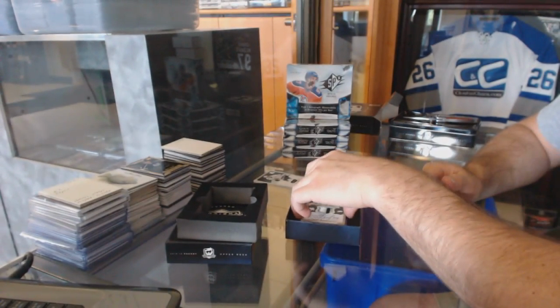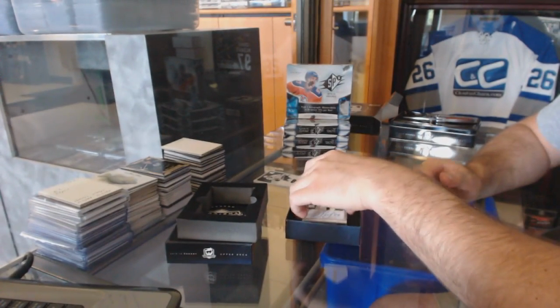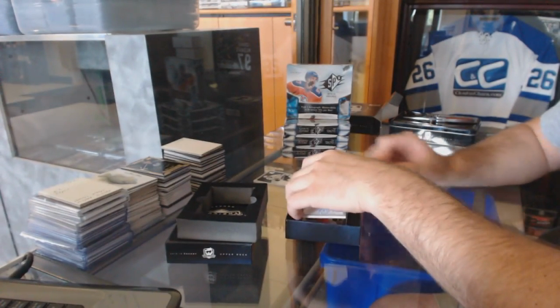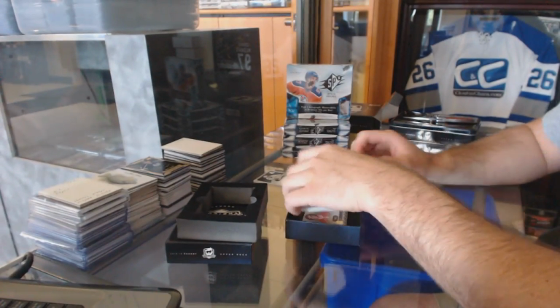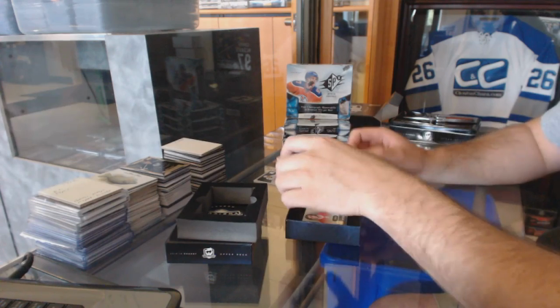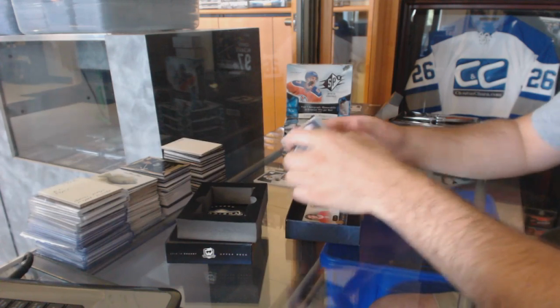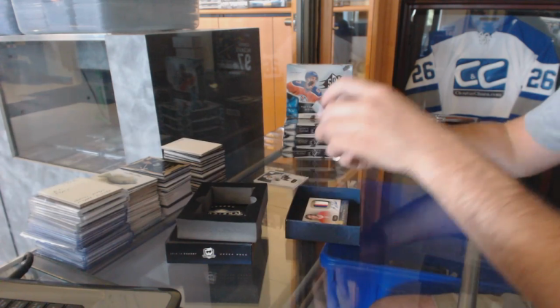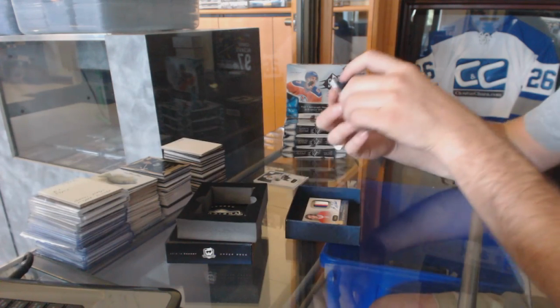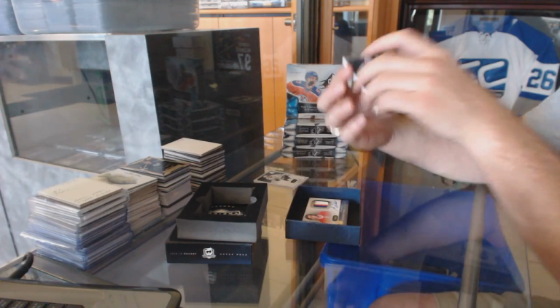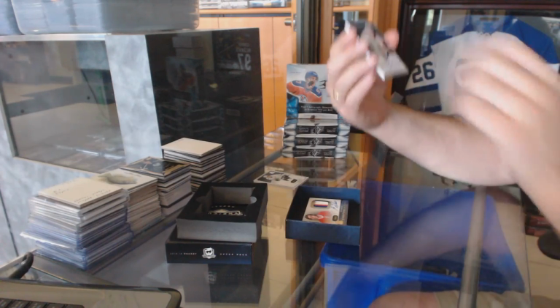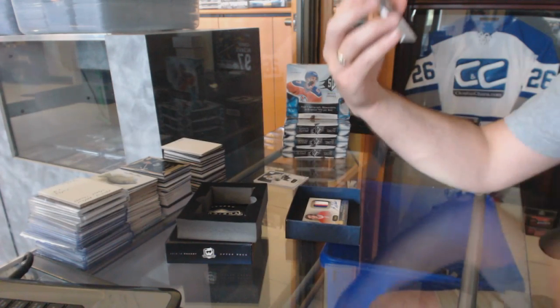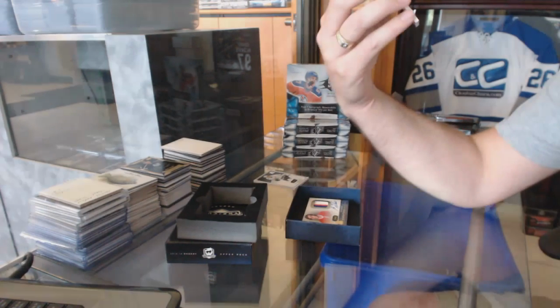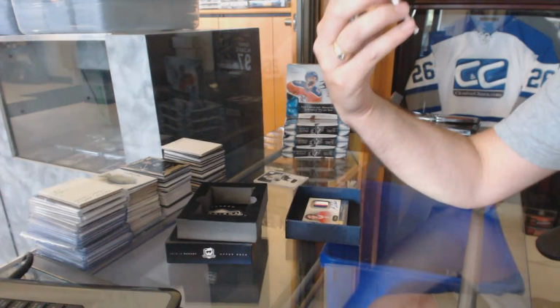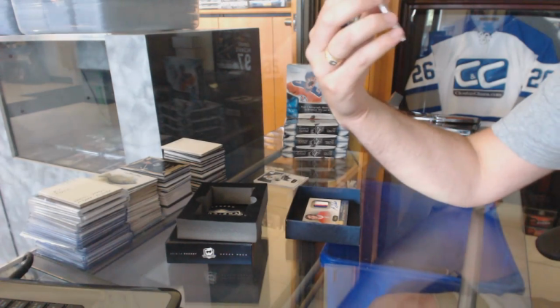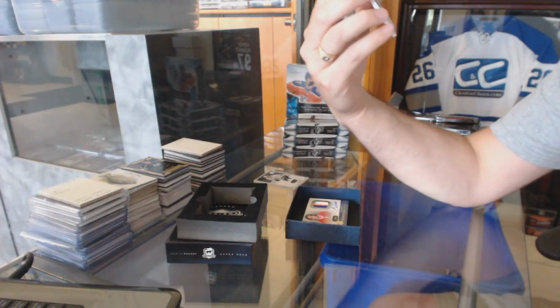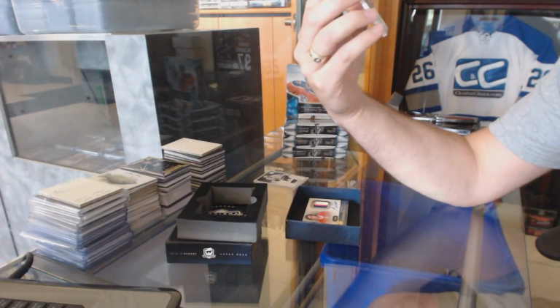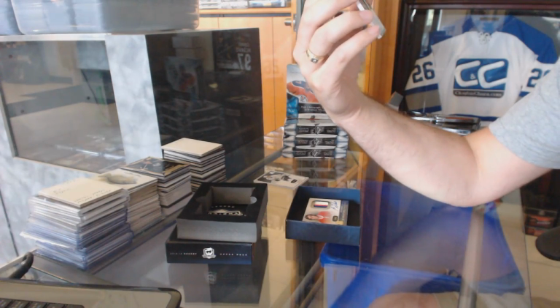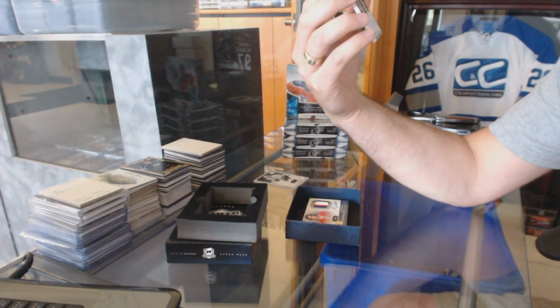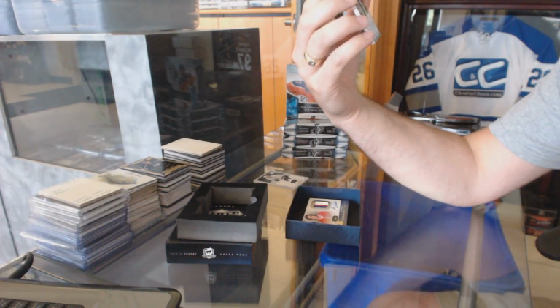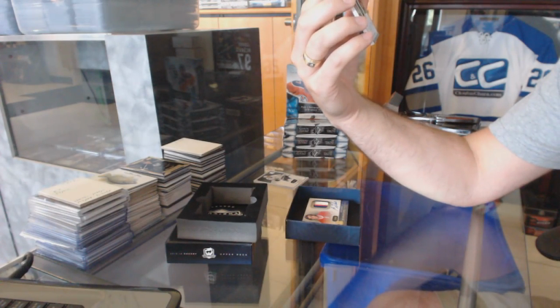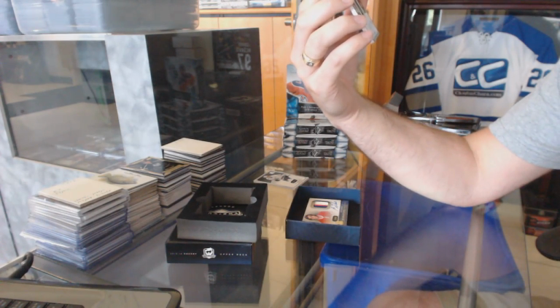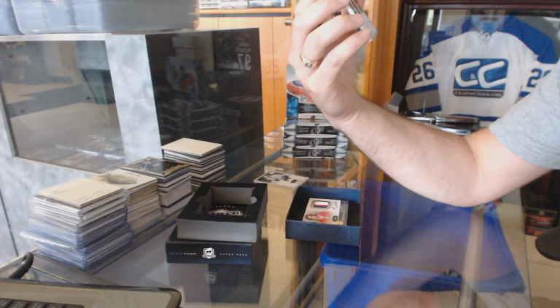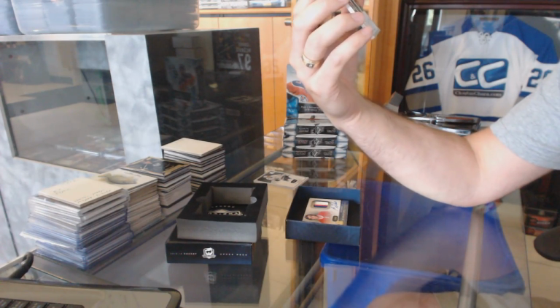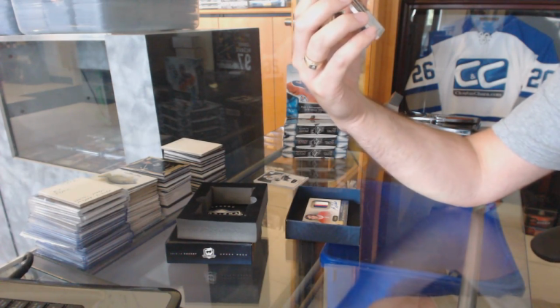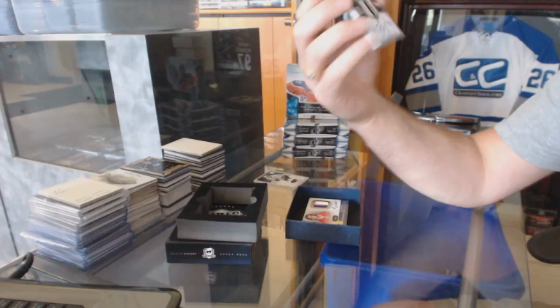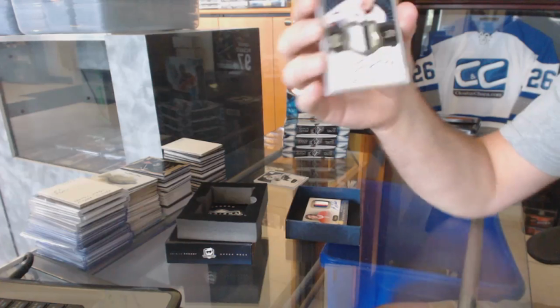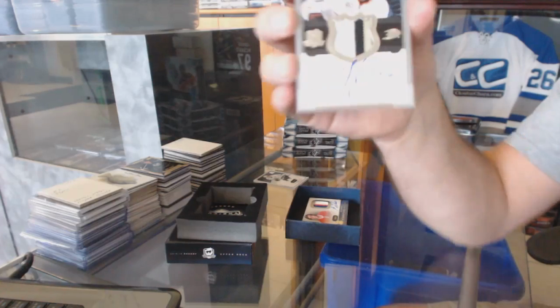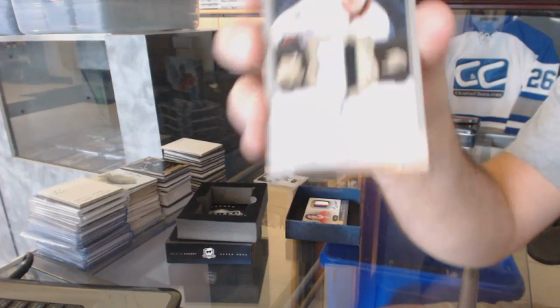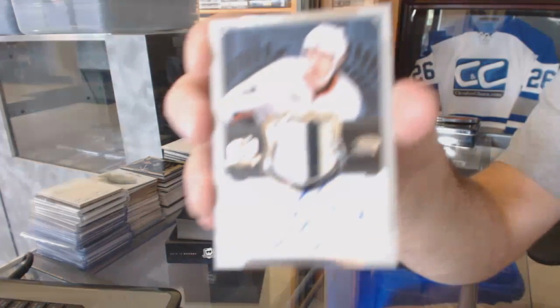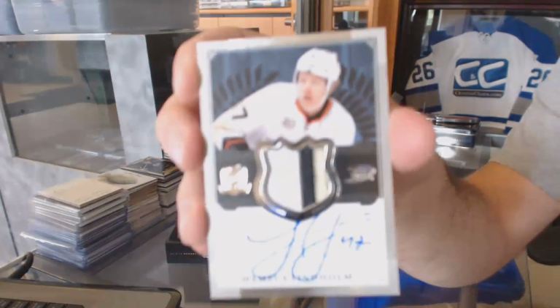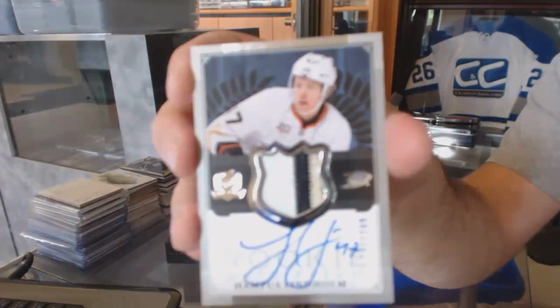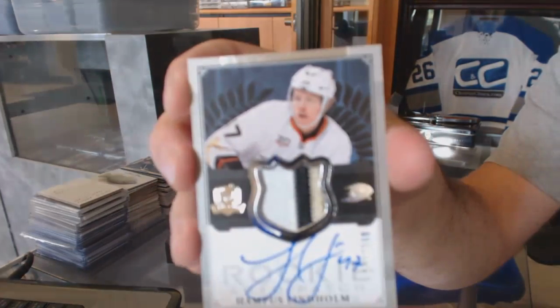Next, we've got a rookie patch auto out of 249, Hampus Lindholm.